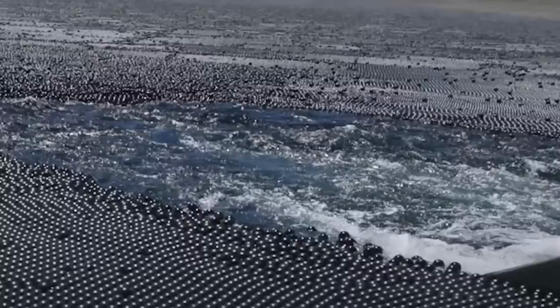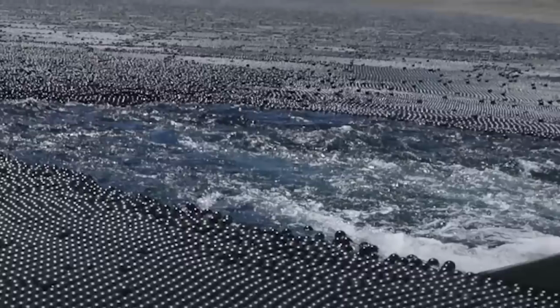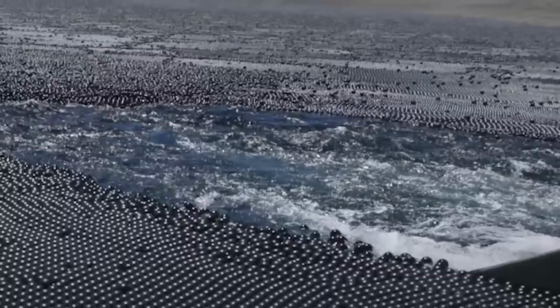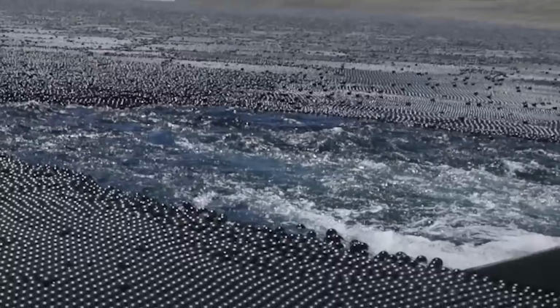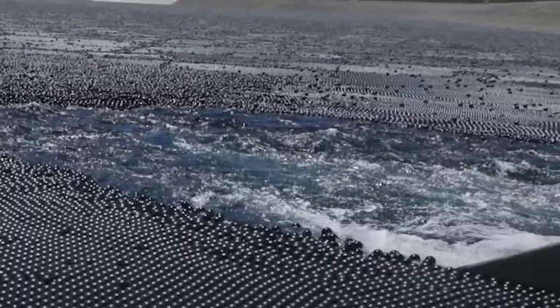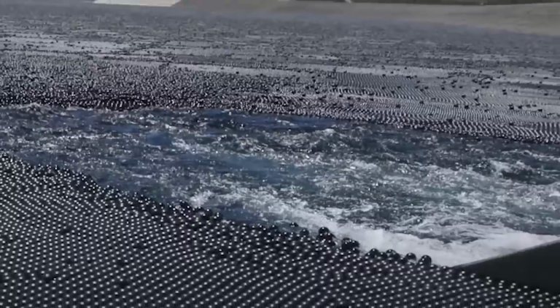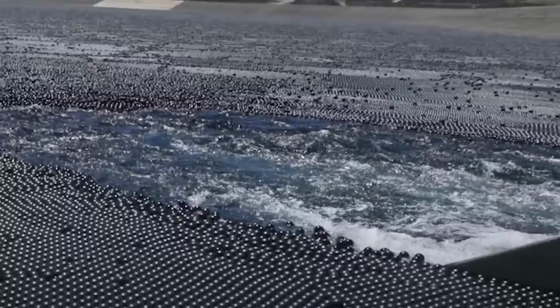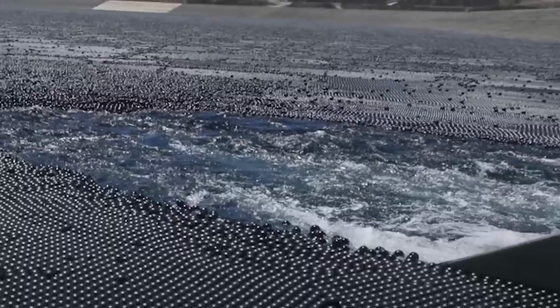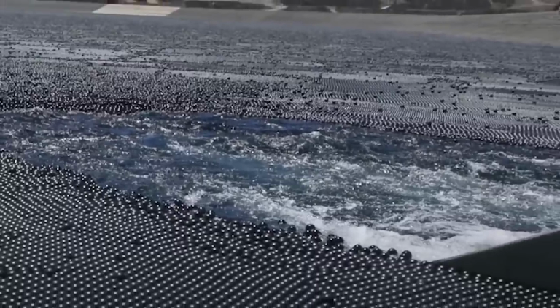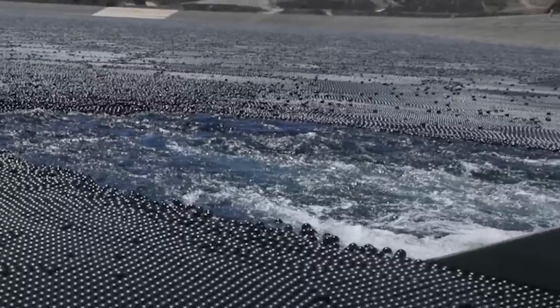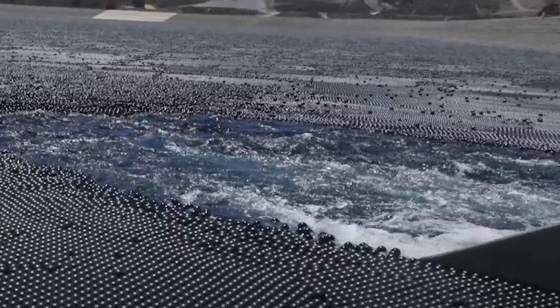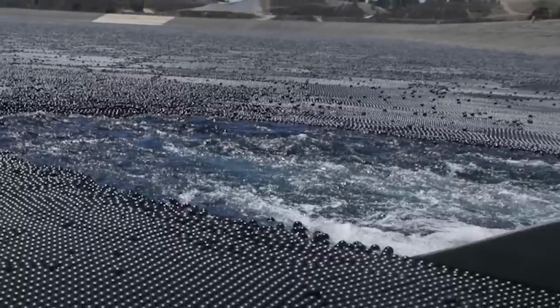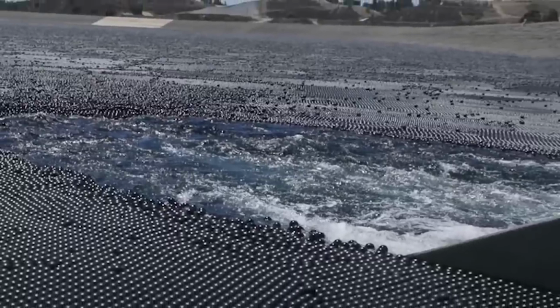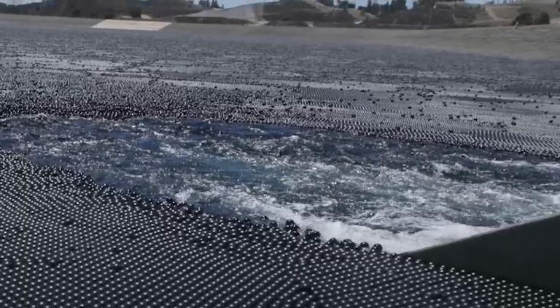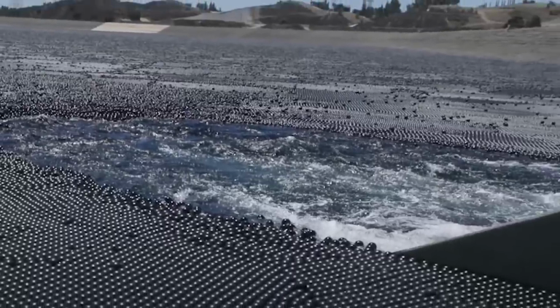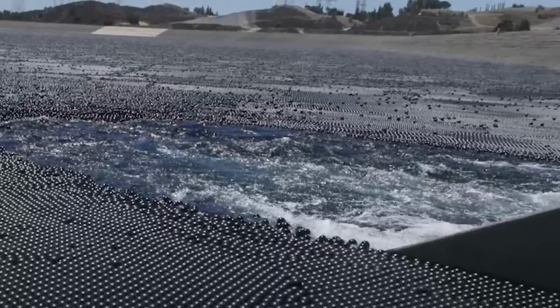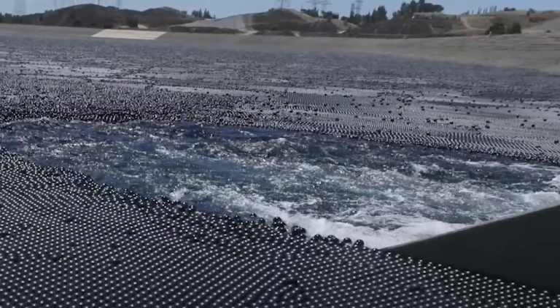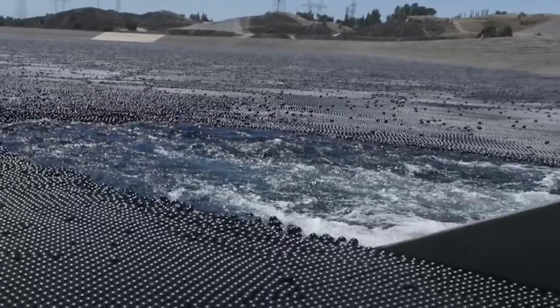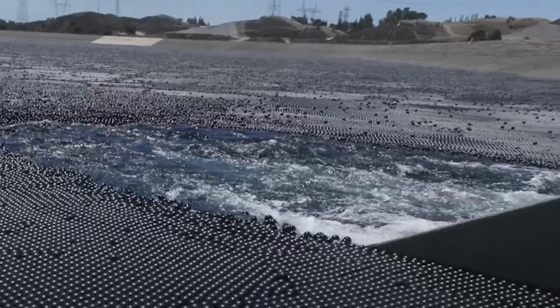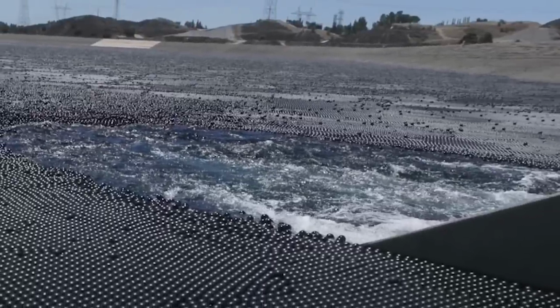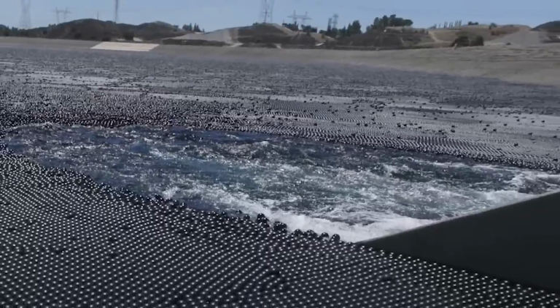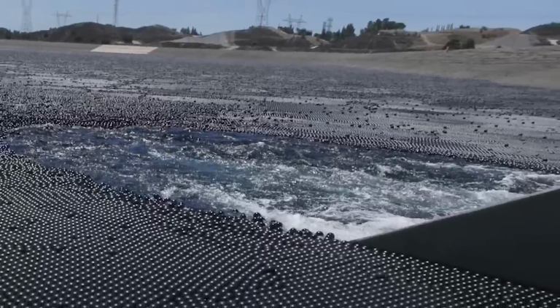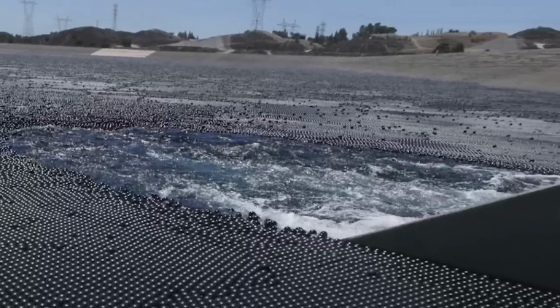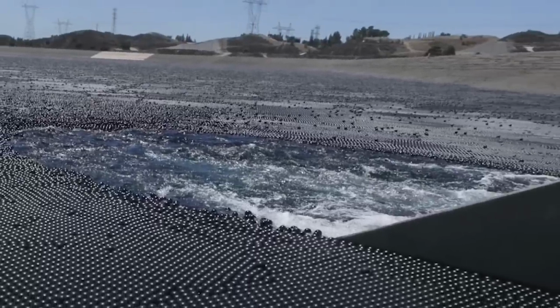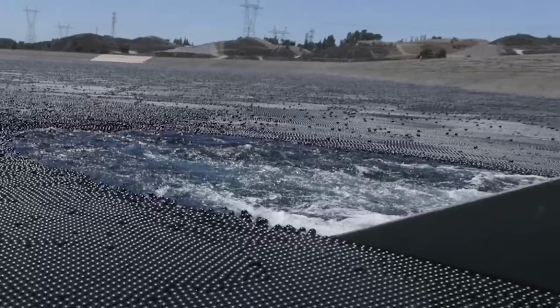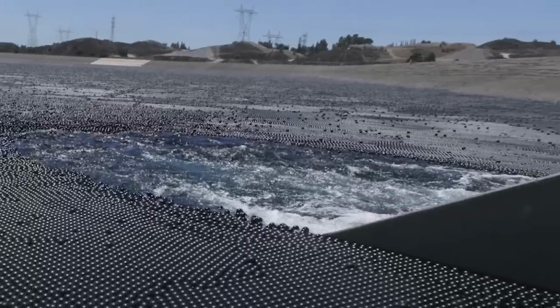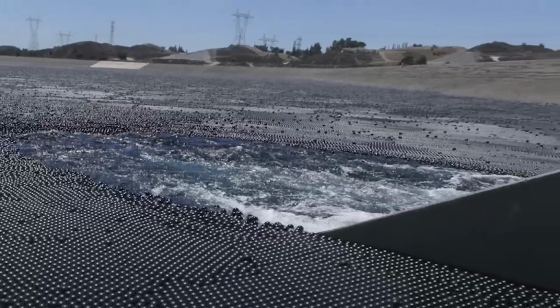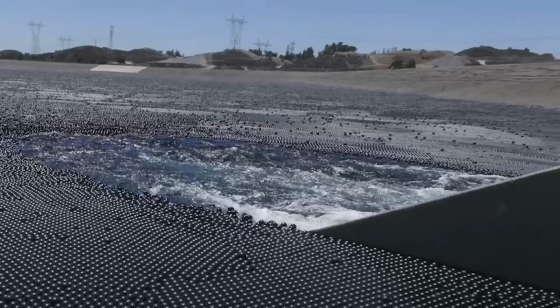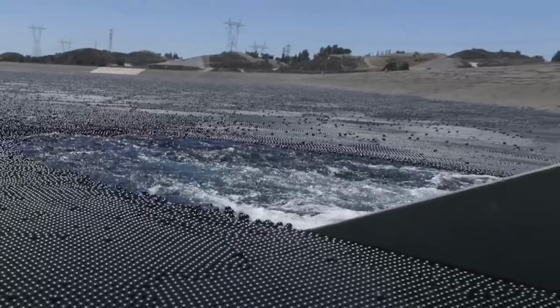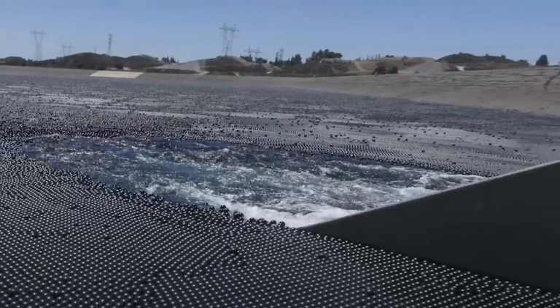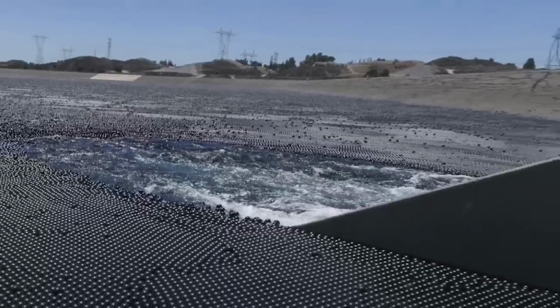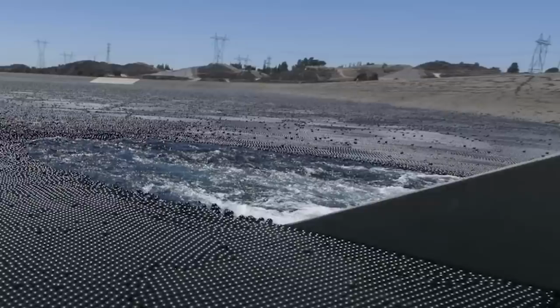Airports later used the same tactic to keep birds away from runways to ensure they didn't get sucked into jet engines.